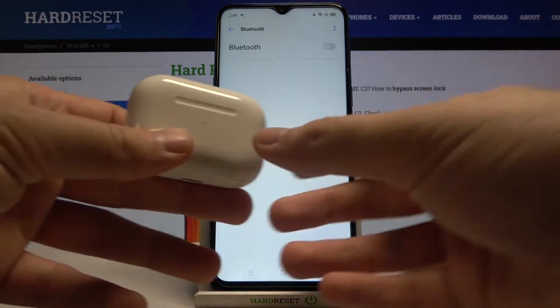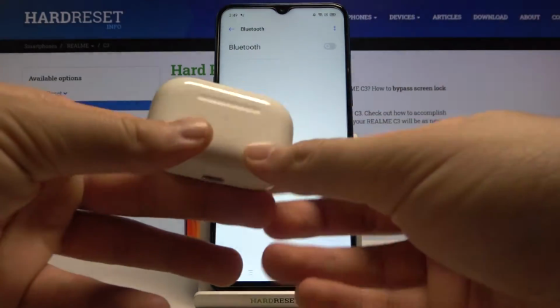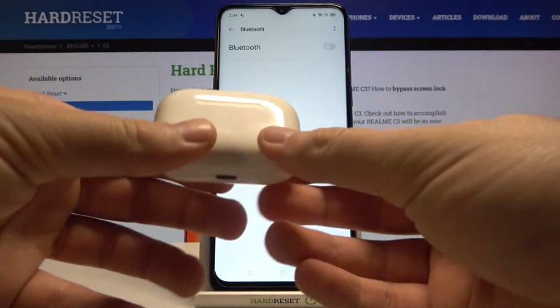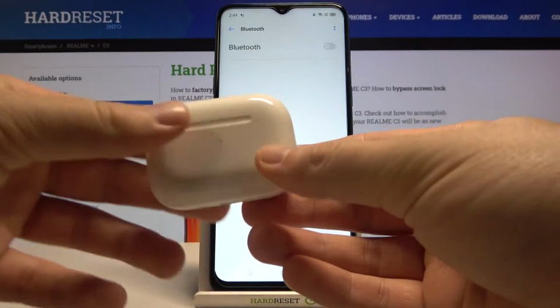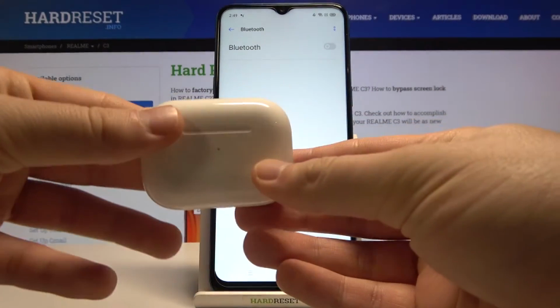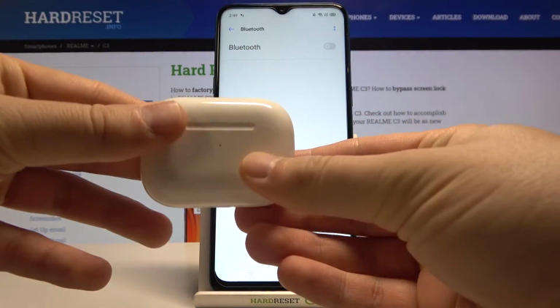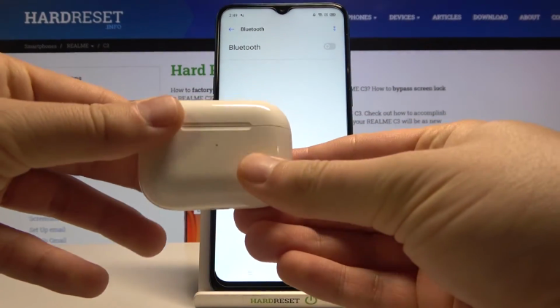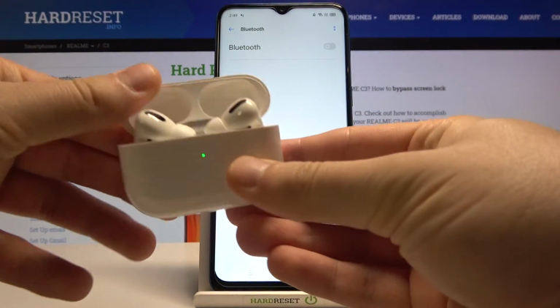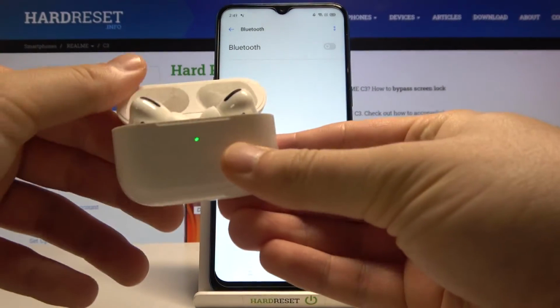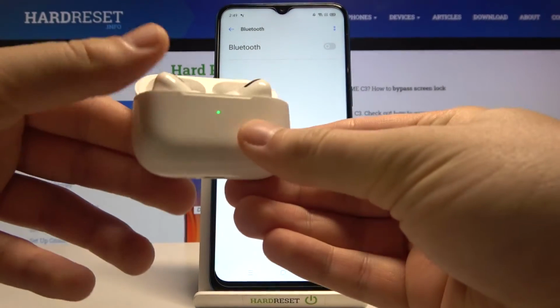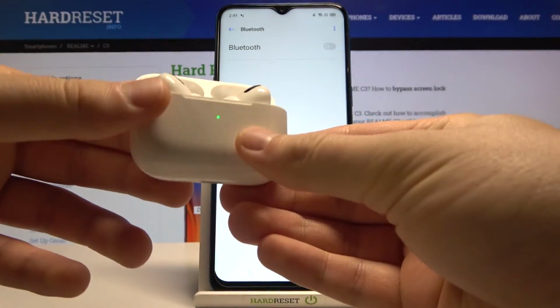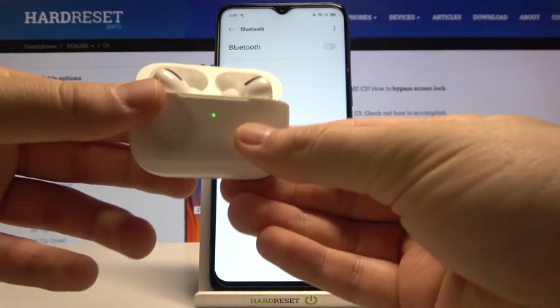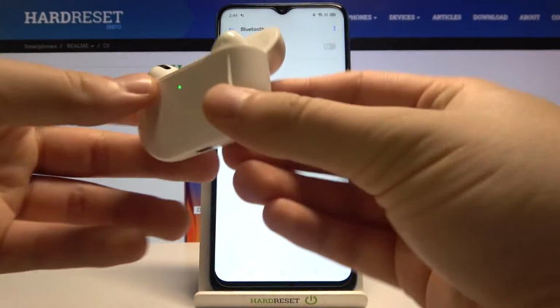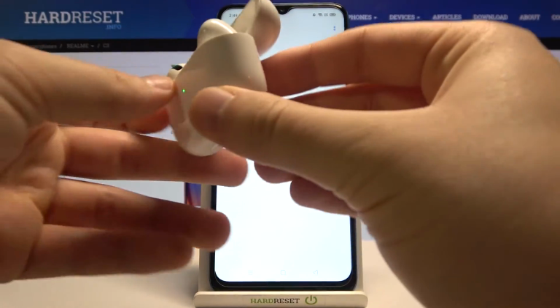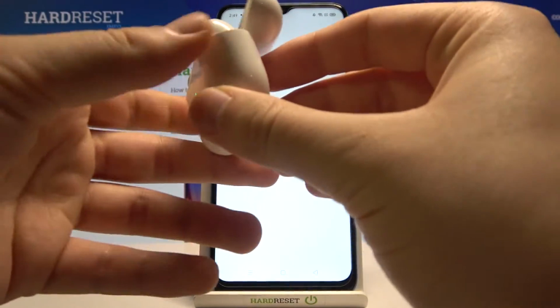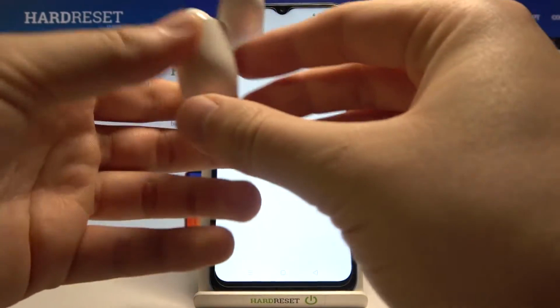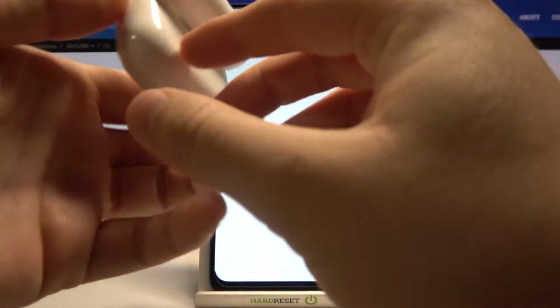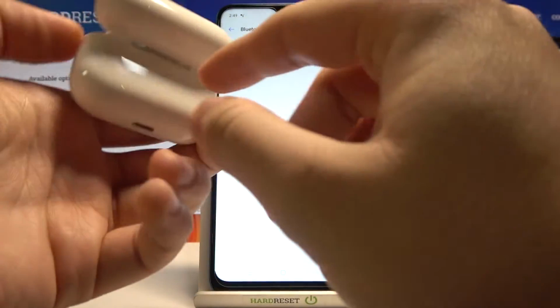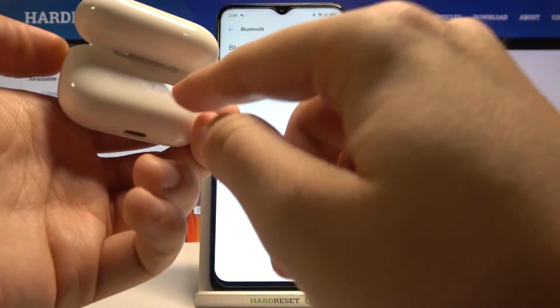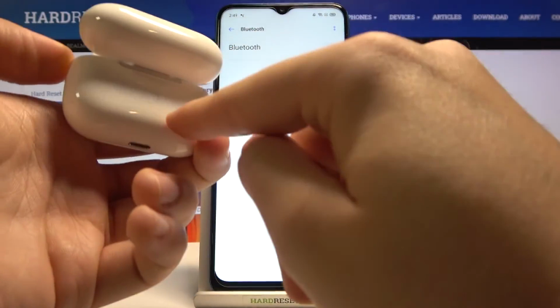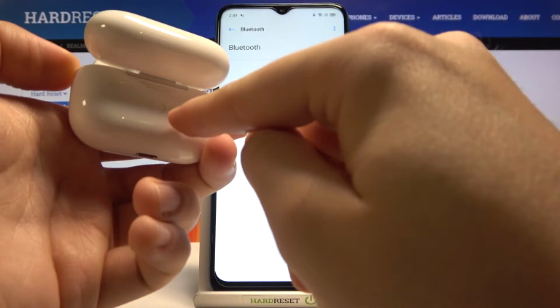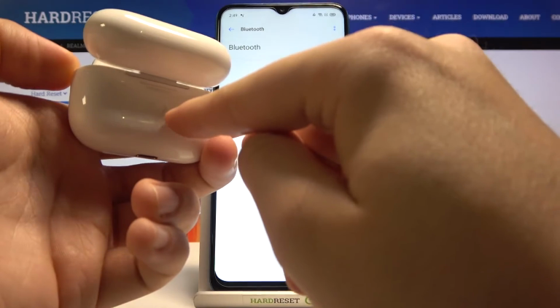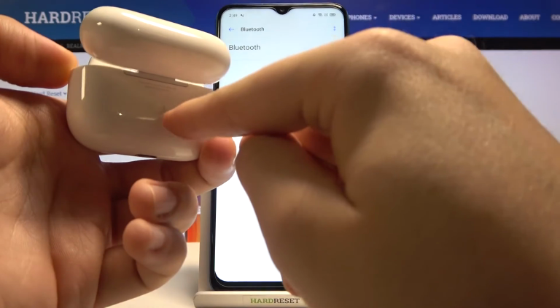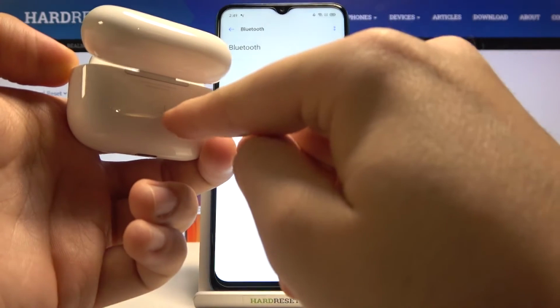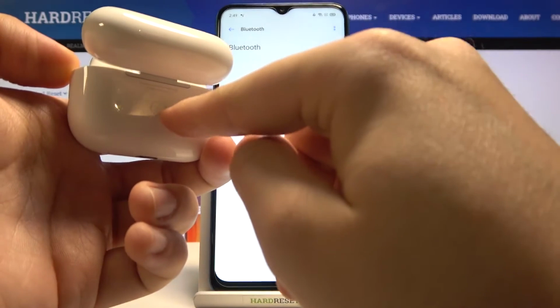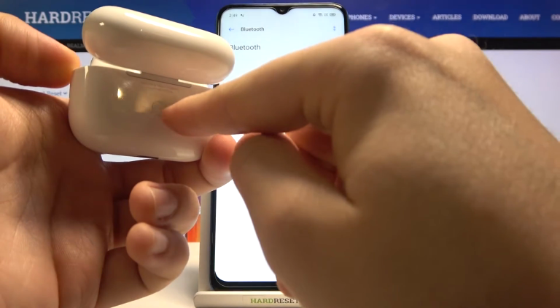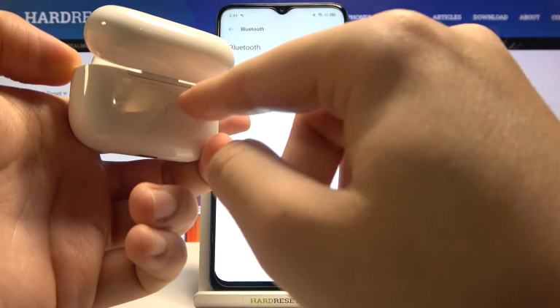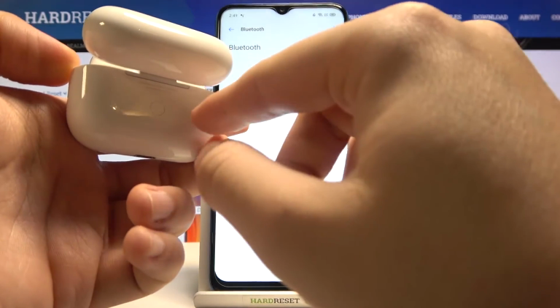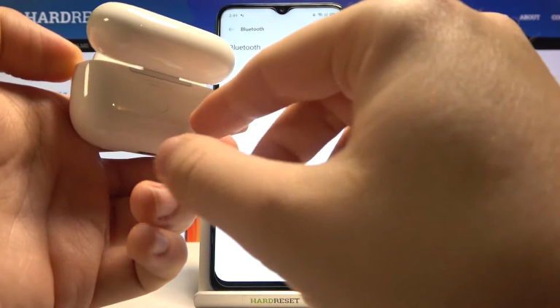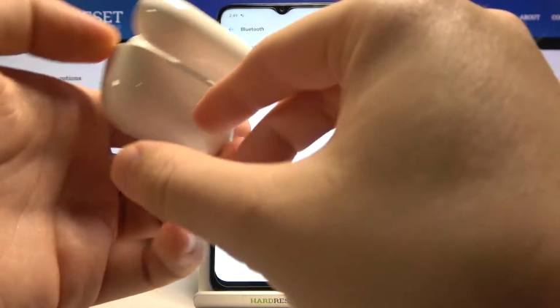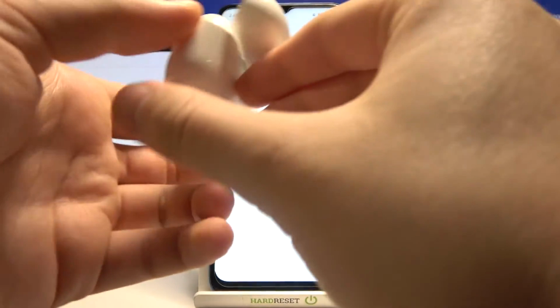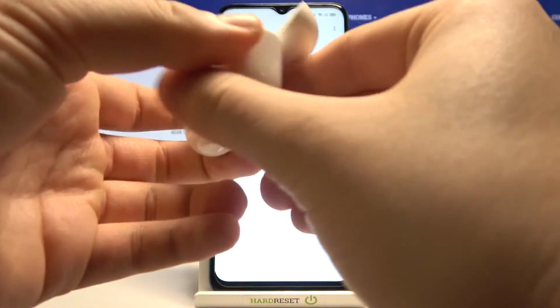Now we have to open the charging case of your AirPods, then click and hold this button to move them into pairing mode.